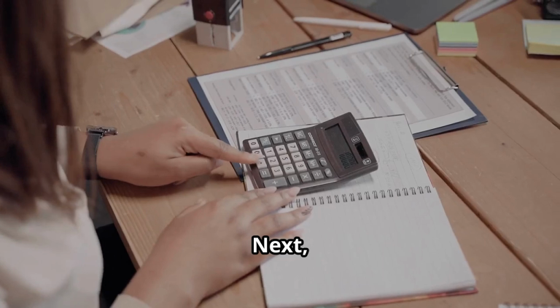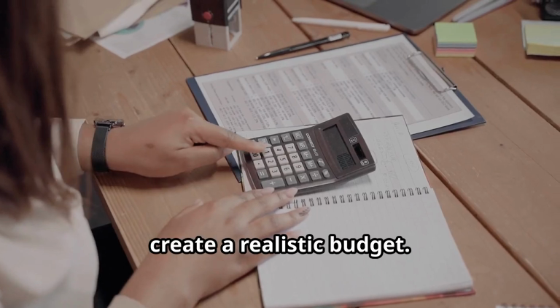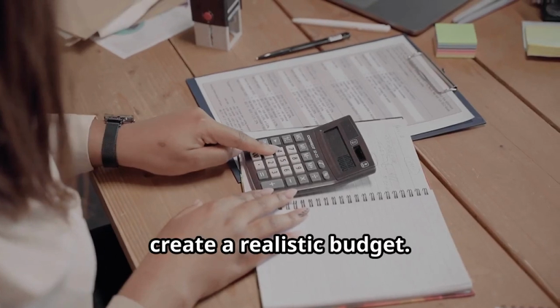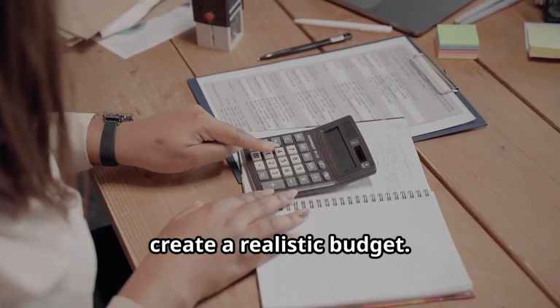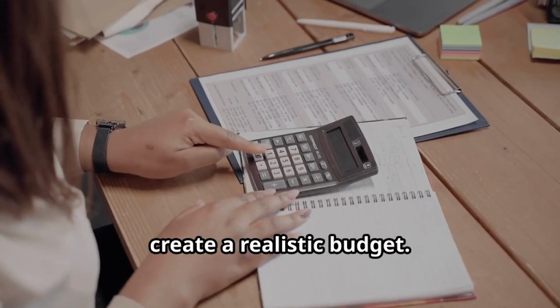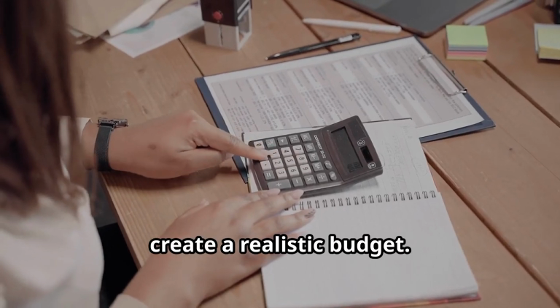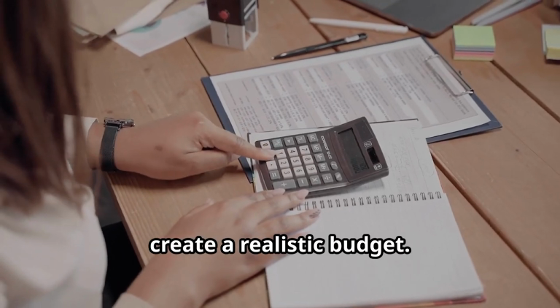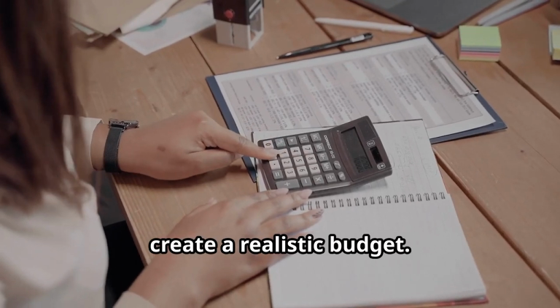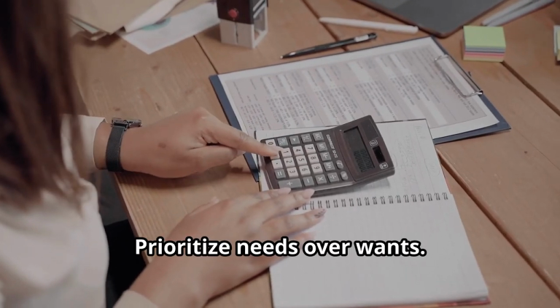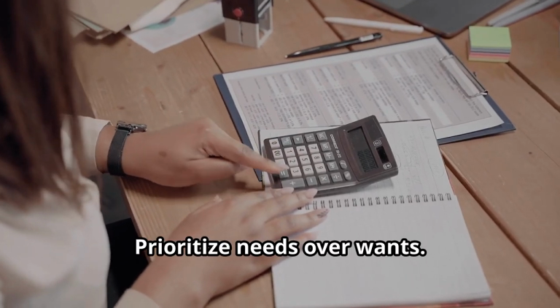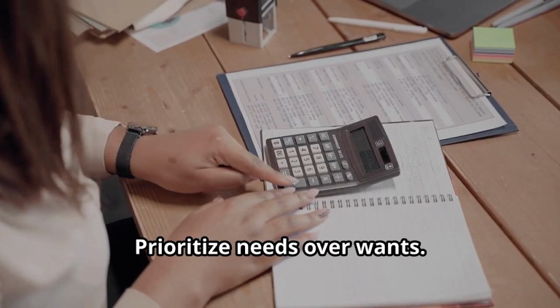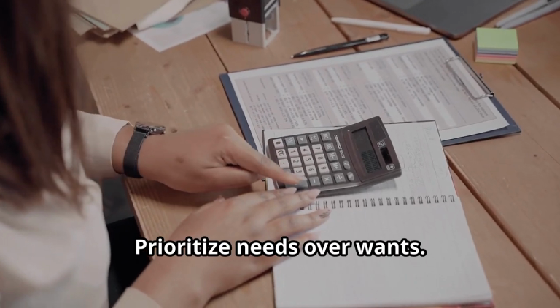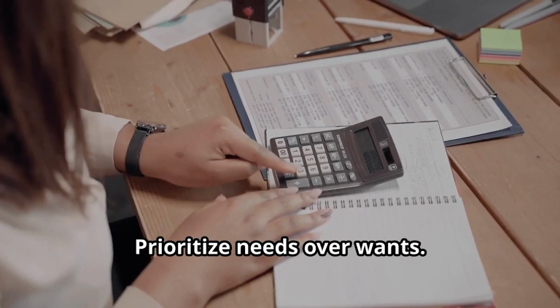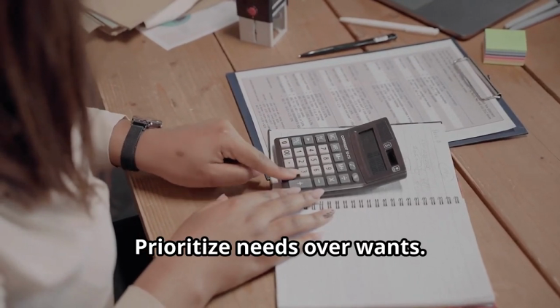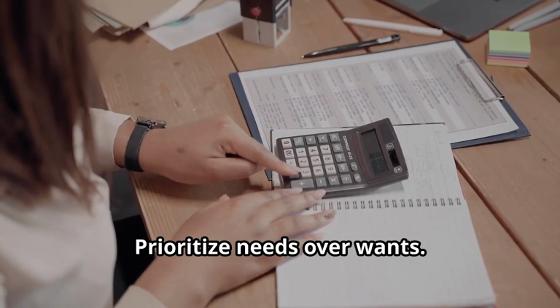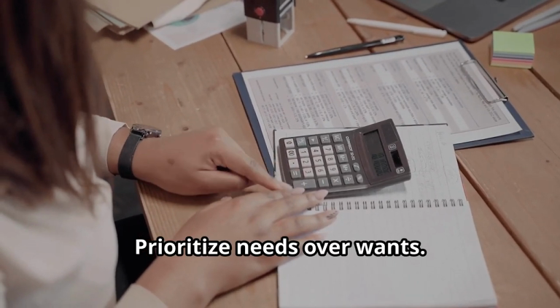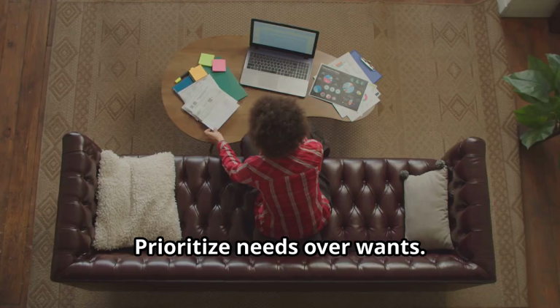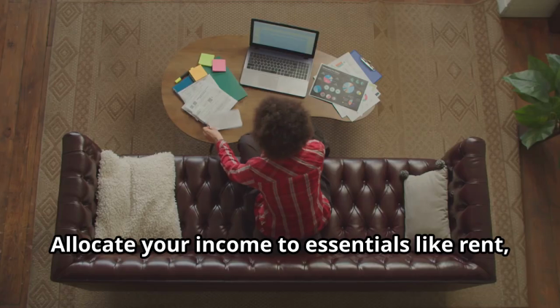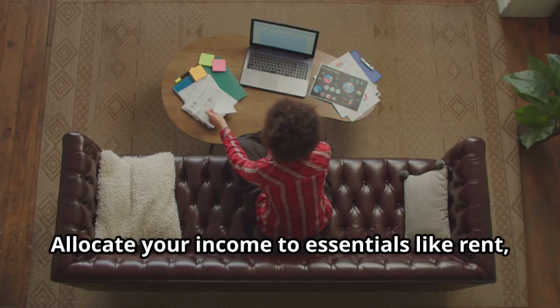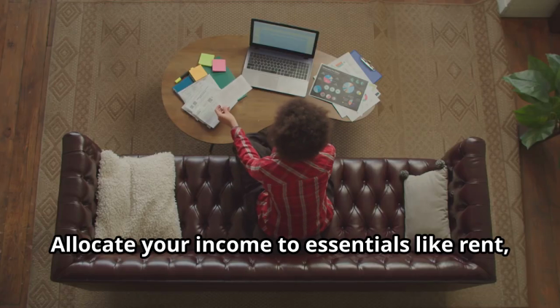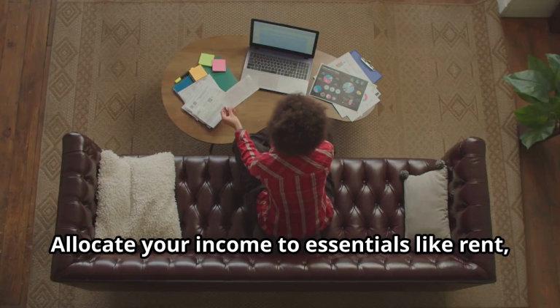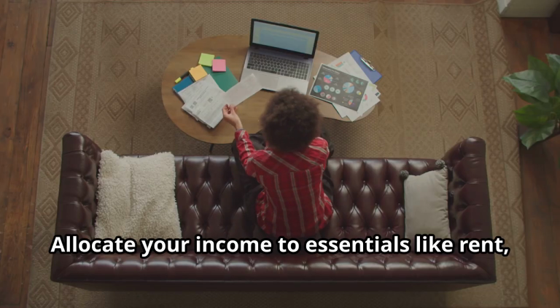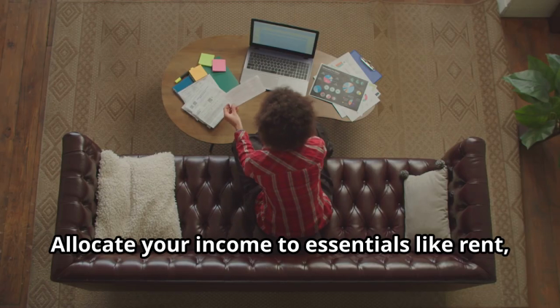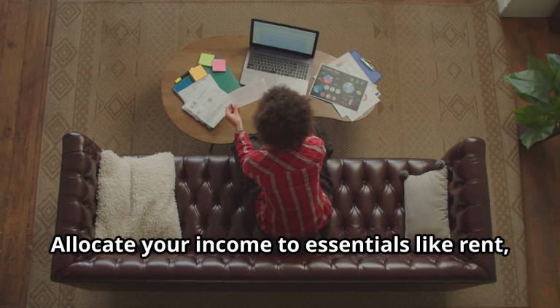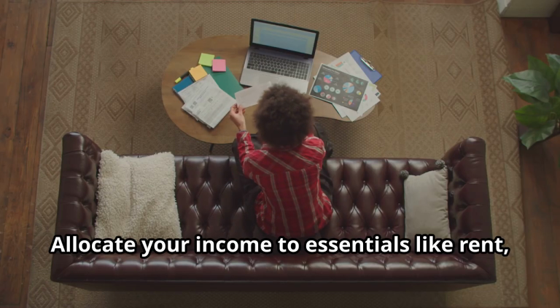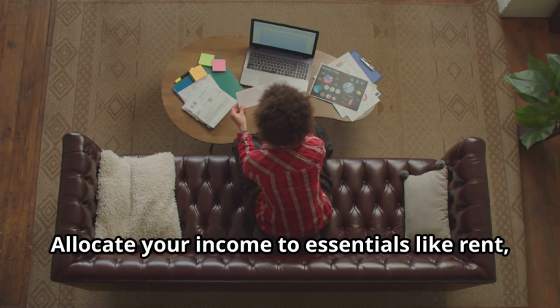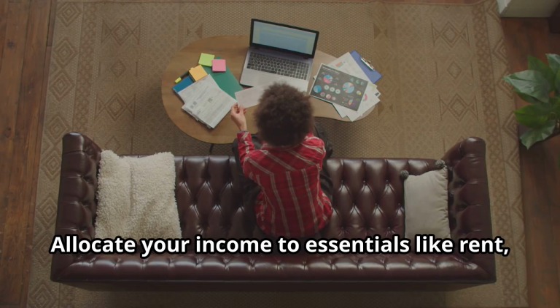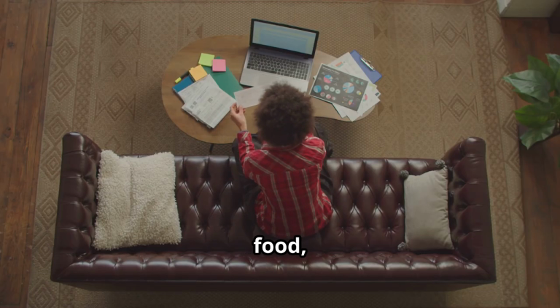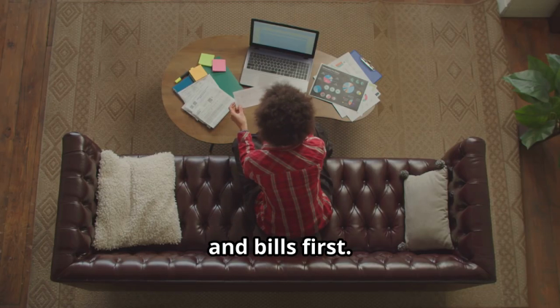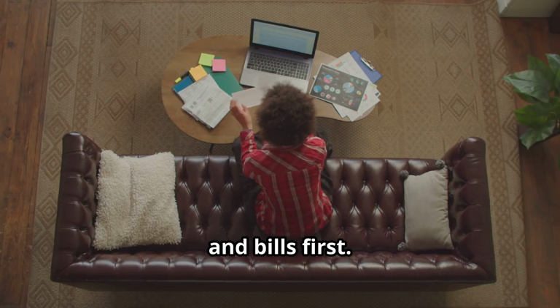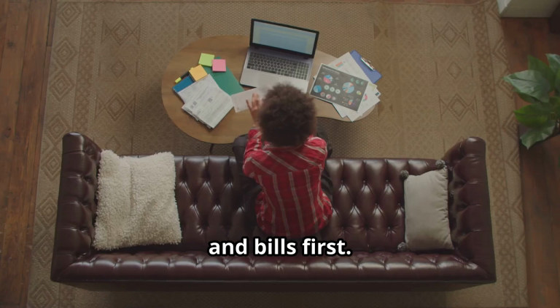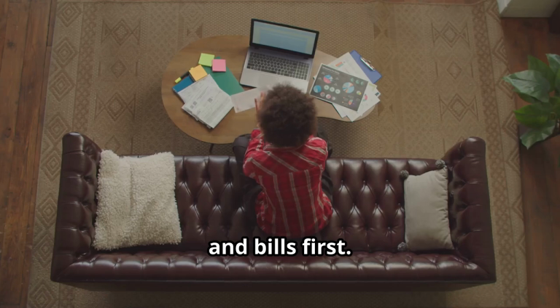Next, create a realistic budget. Prioritize needs over wants. Allocate your income to essentials like rent, food, and bills first.